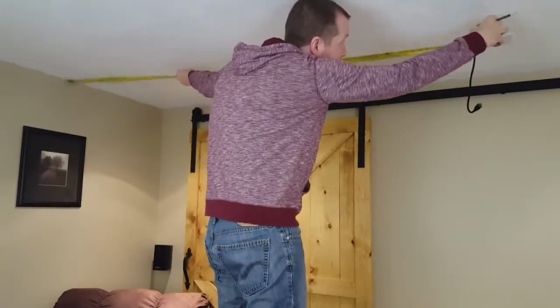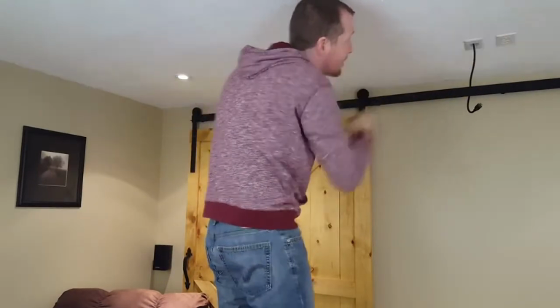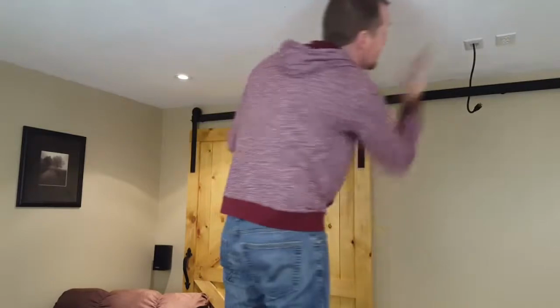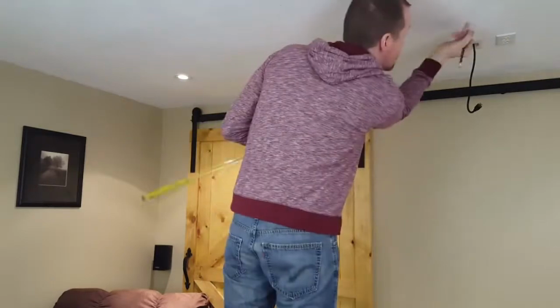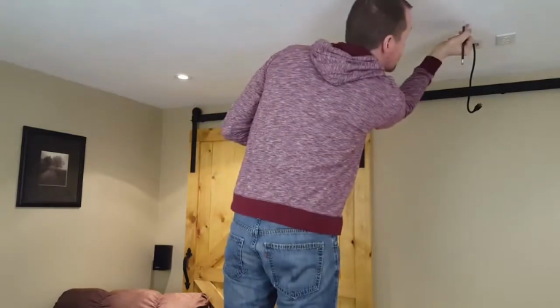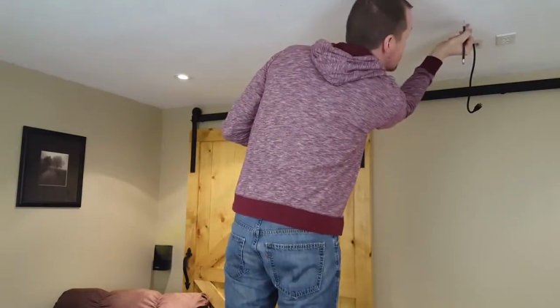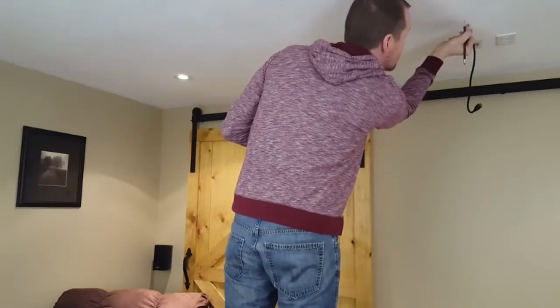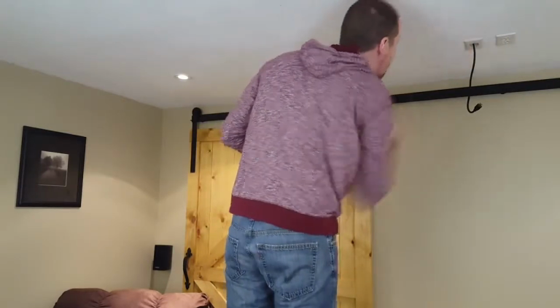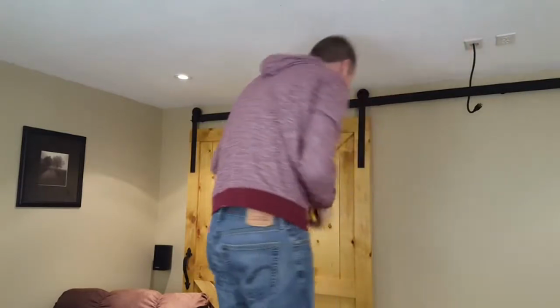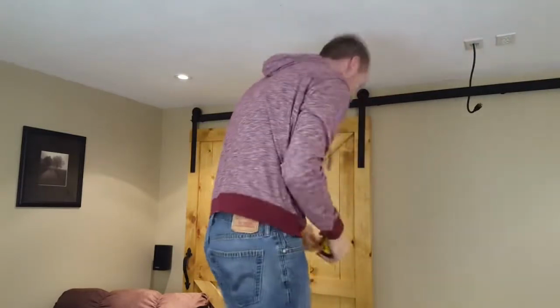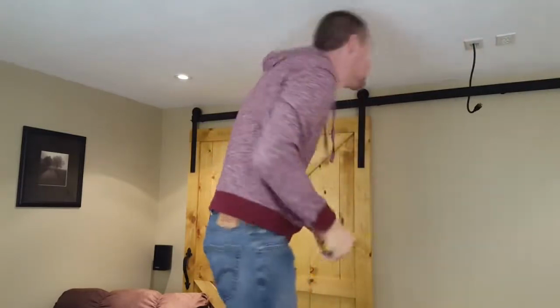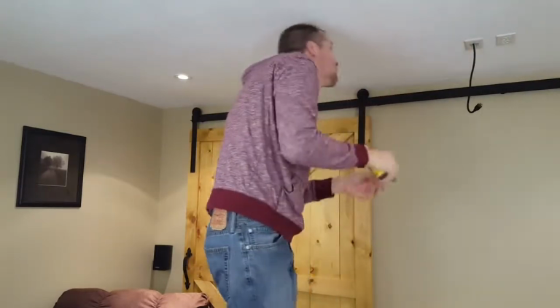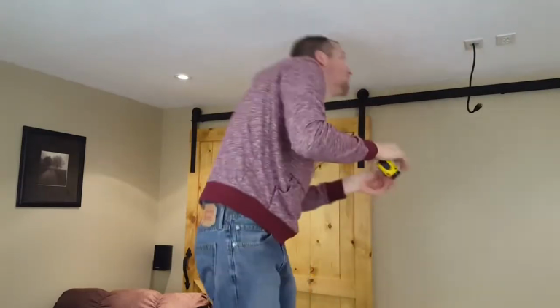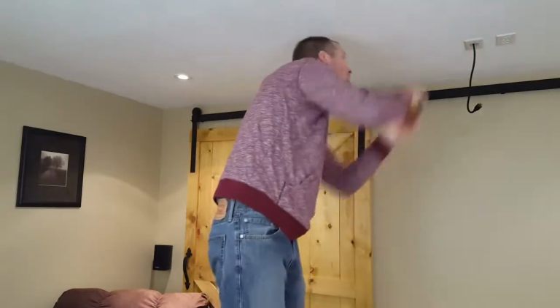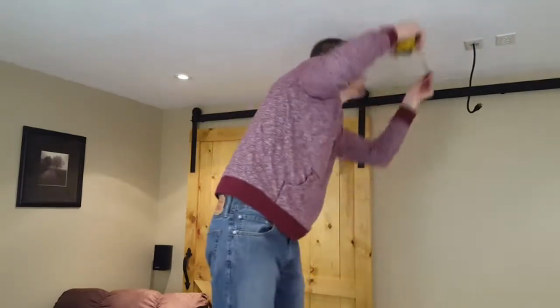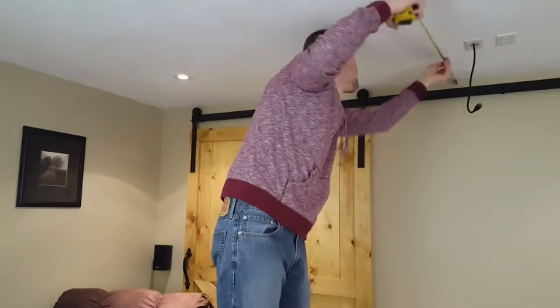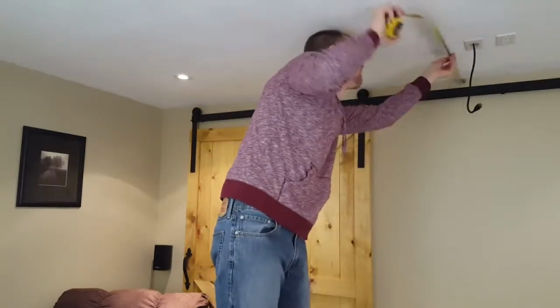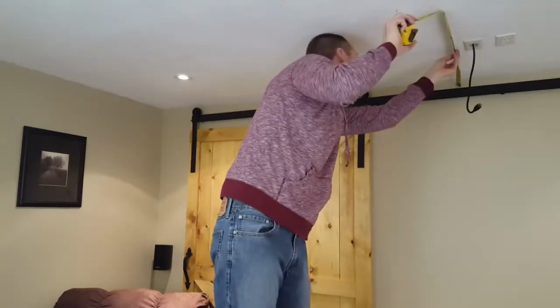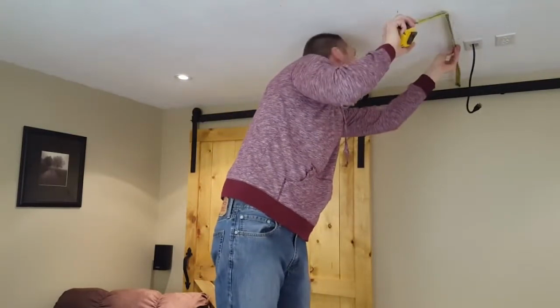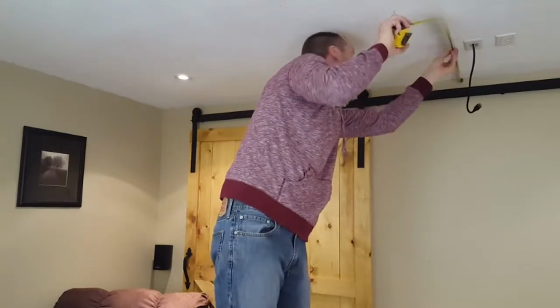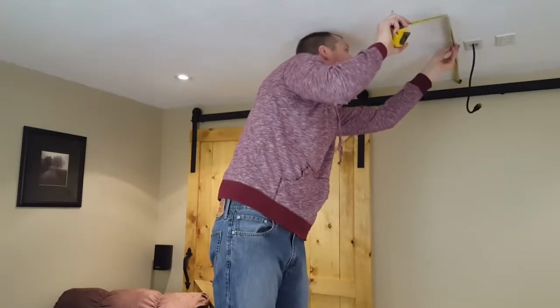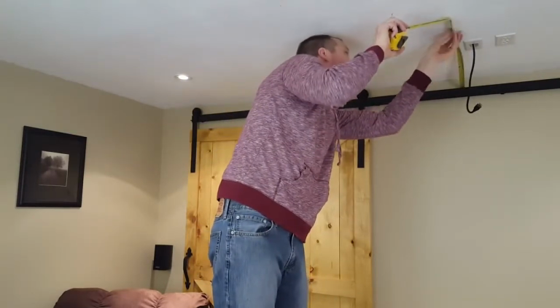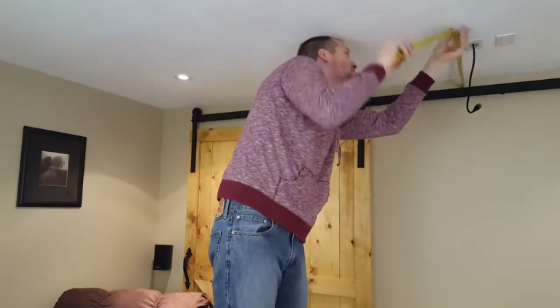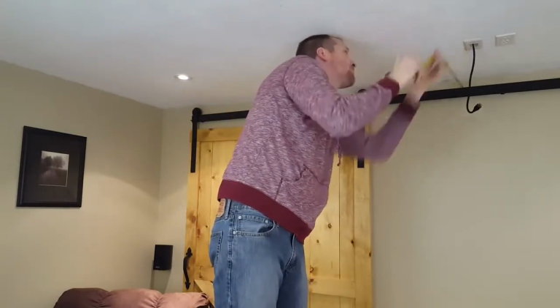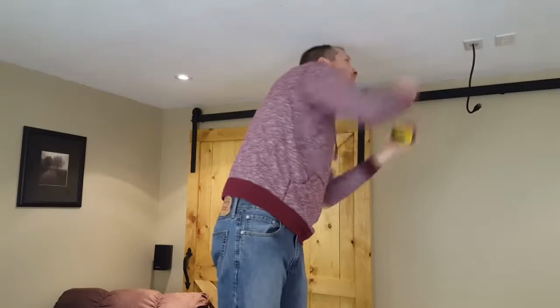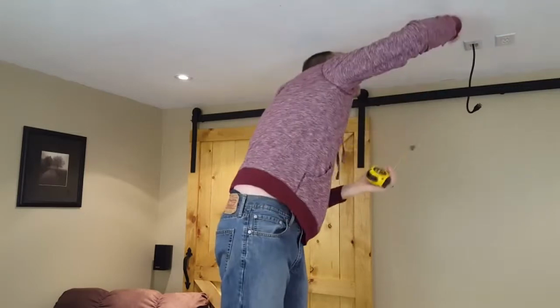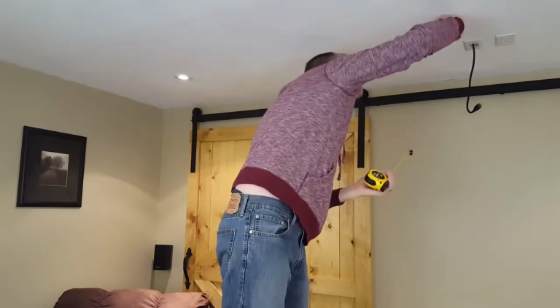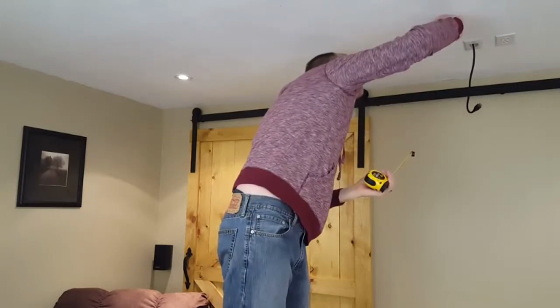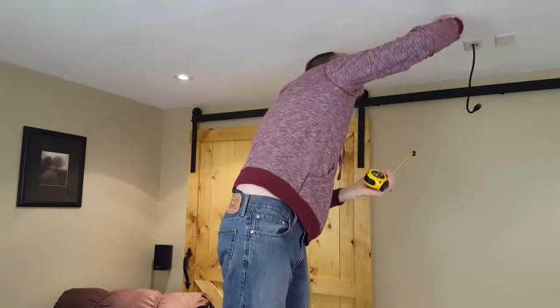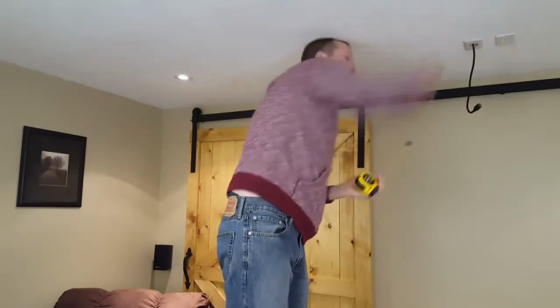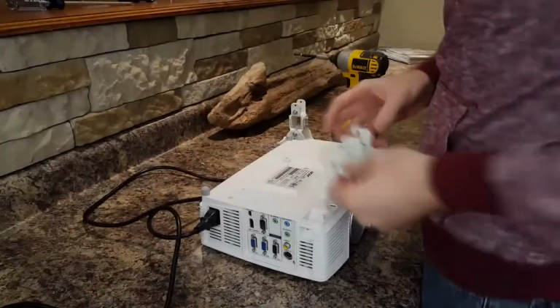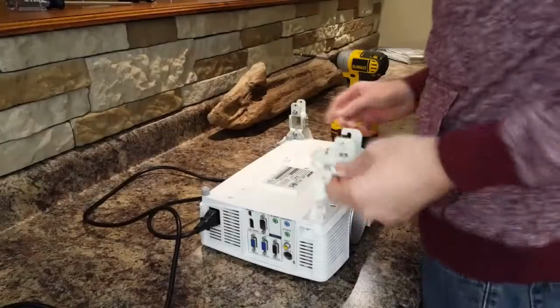Now I'll make the measurement for how far back I want the projector to be. For my projector it needs to be 11 feet 9 inches away from the screen.